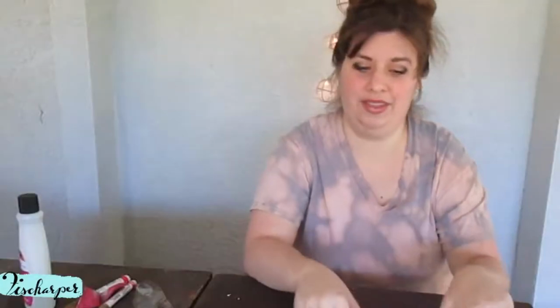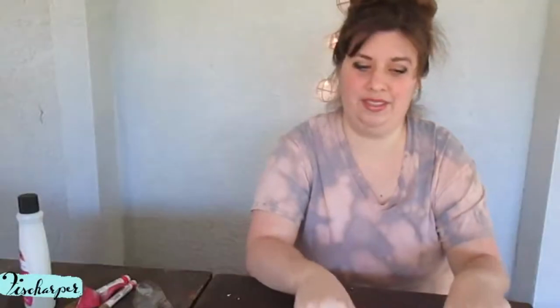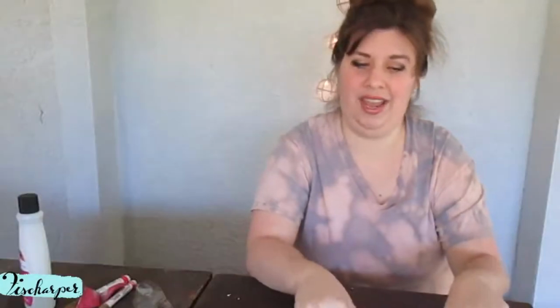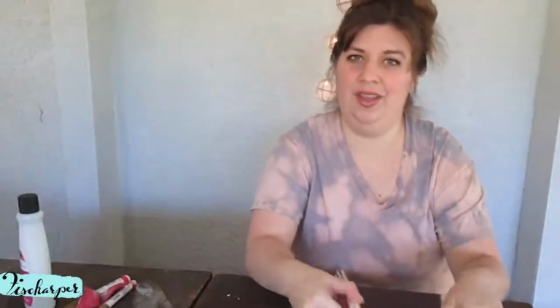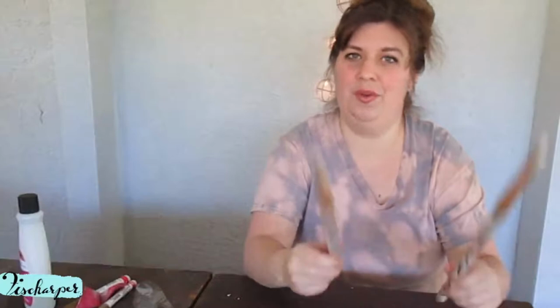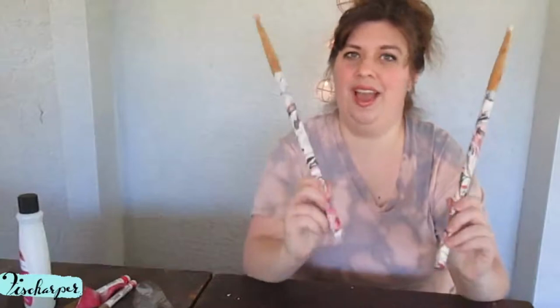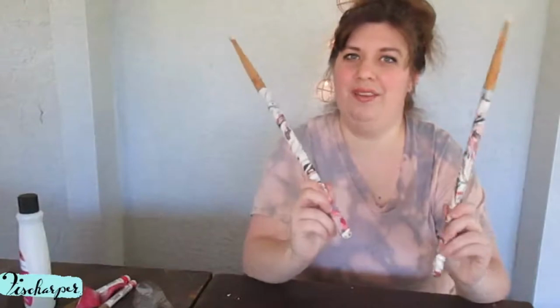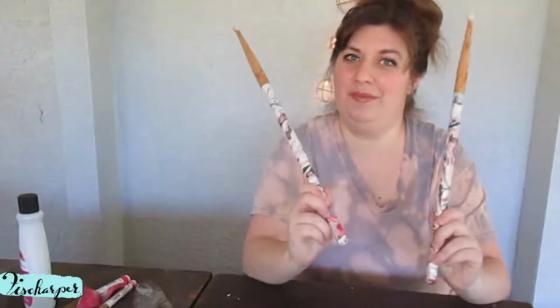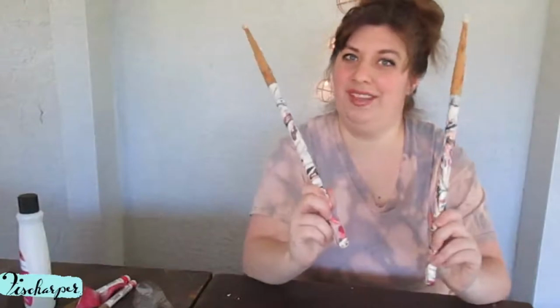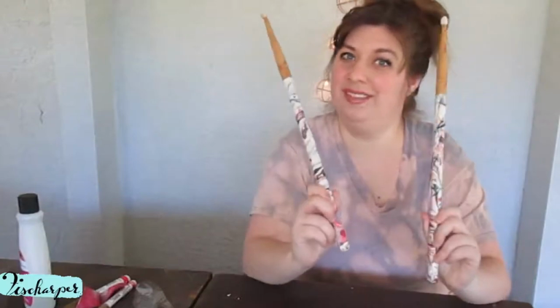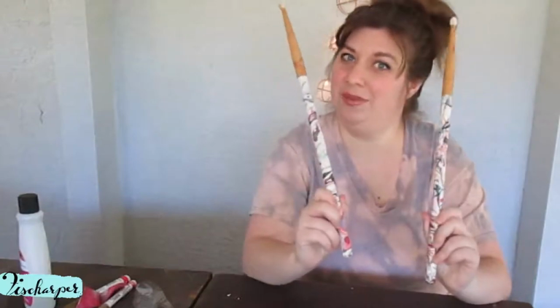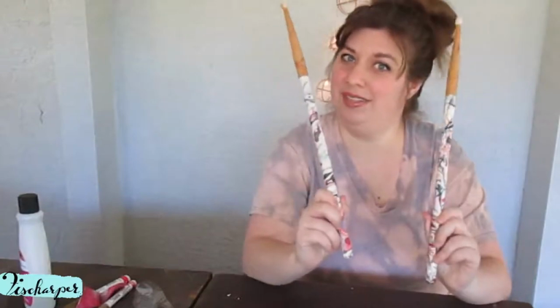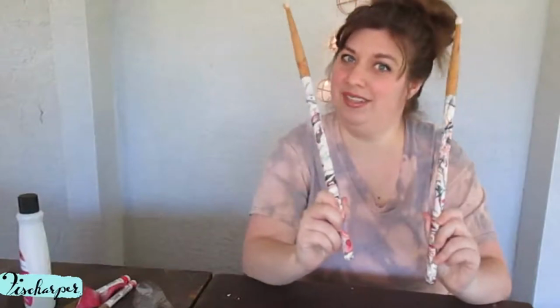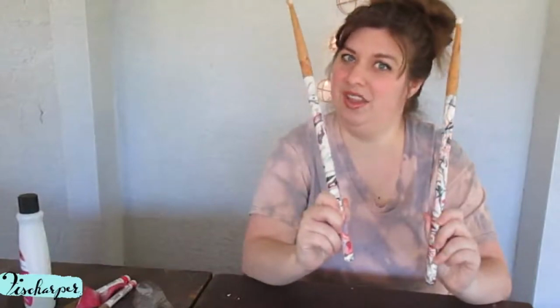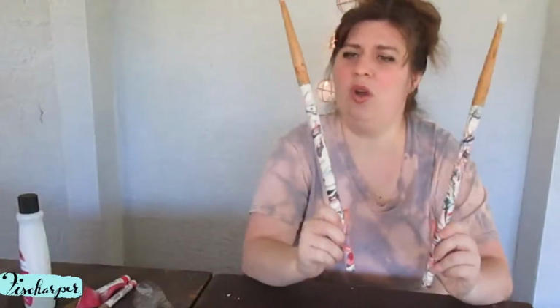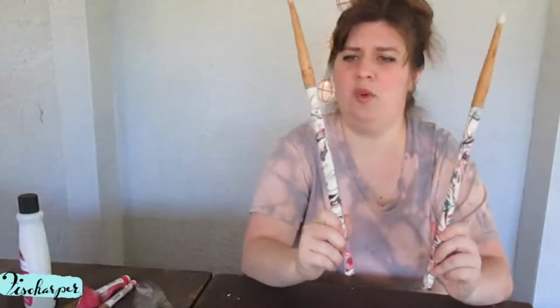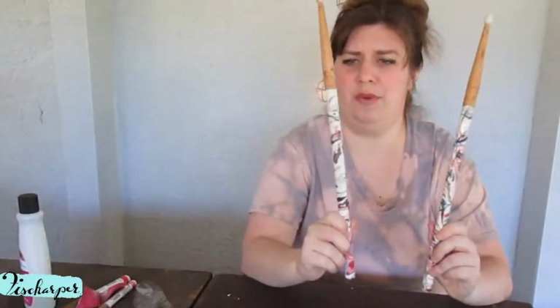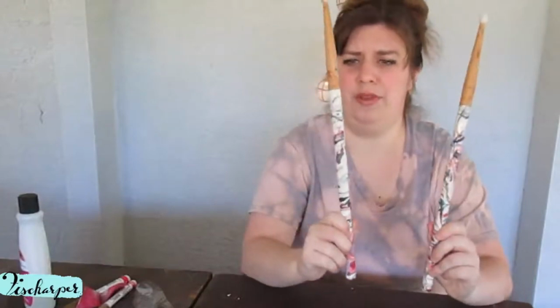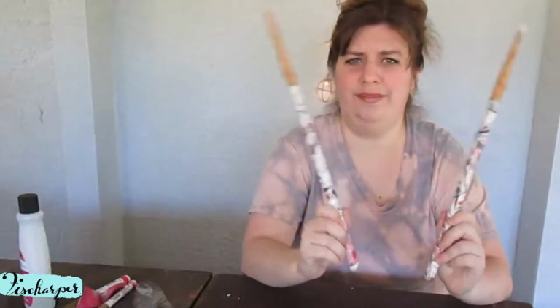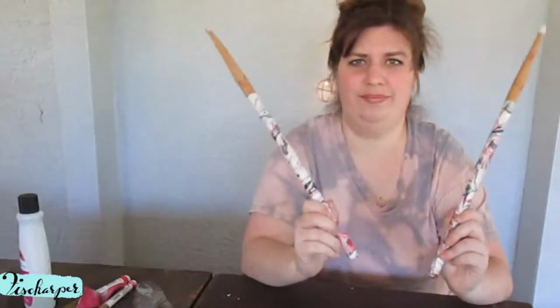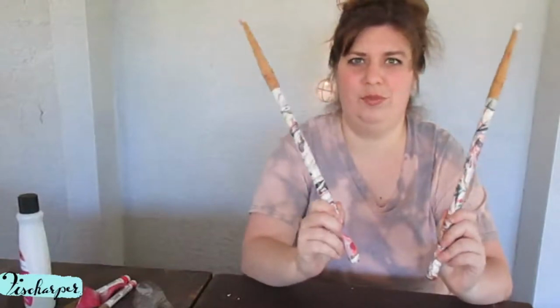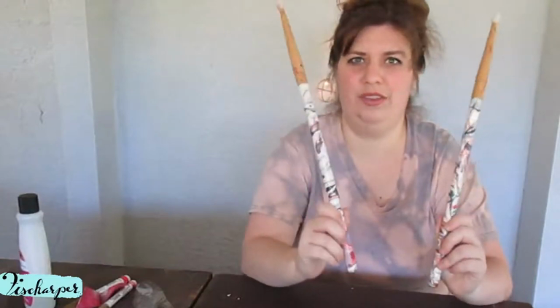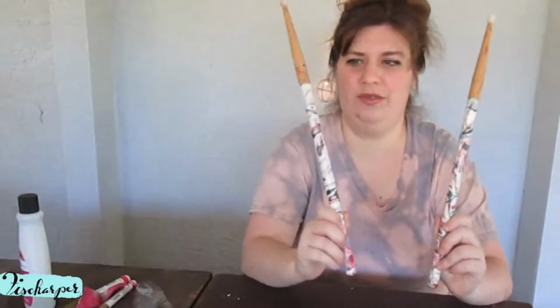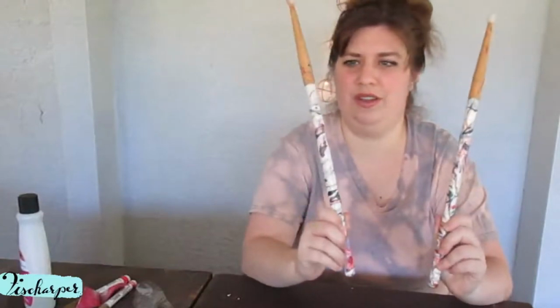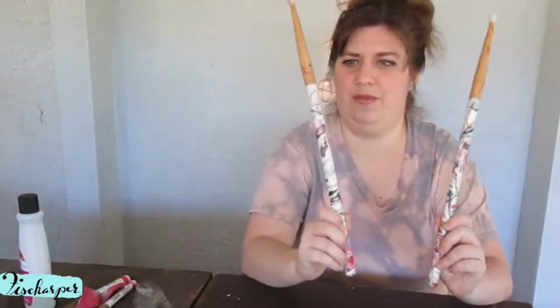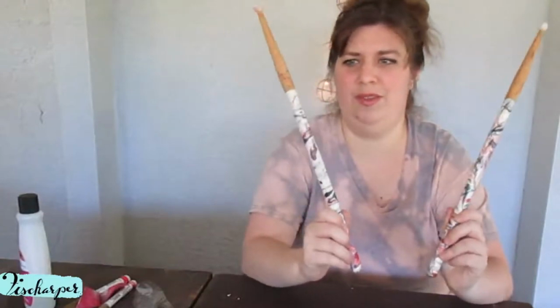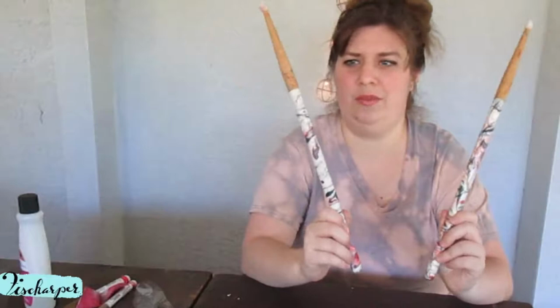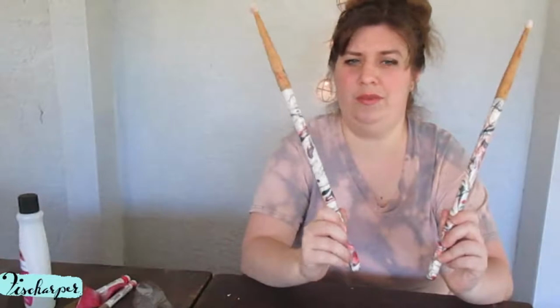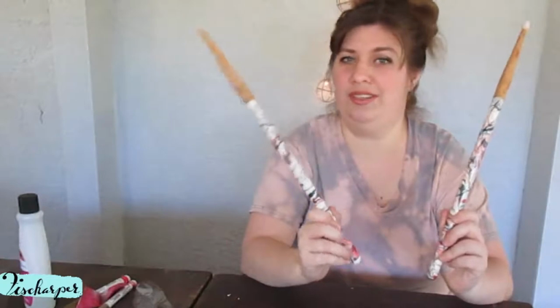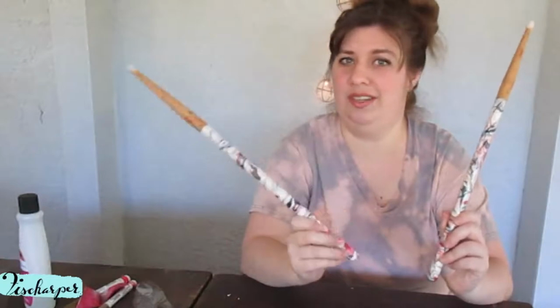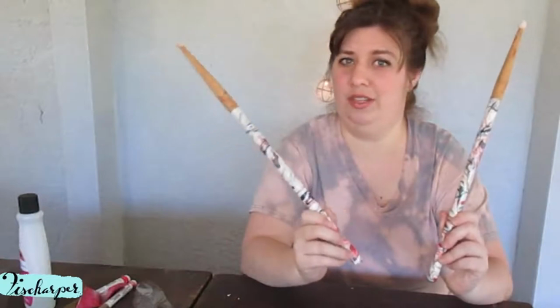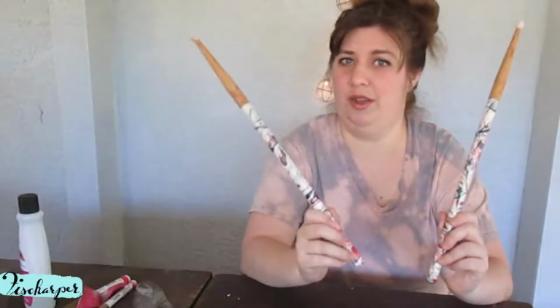Today we'll be hydro dipping some drumsticks, or water marbling — whichever you want to call it. Maybe it's water marbling because I did it with nail polish.